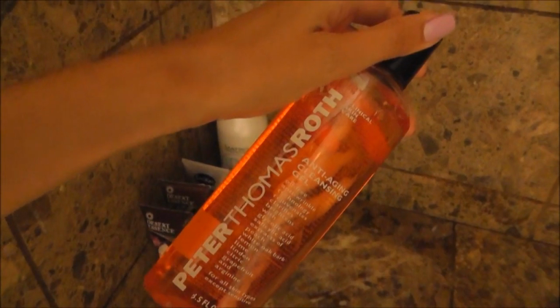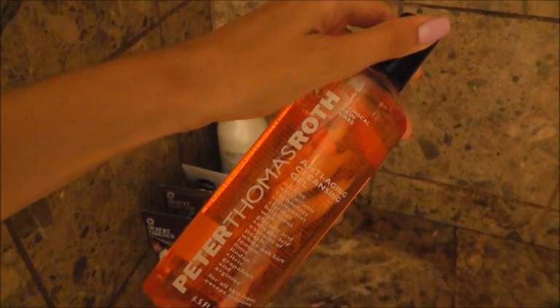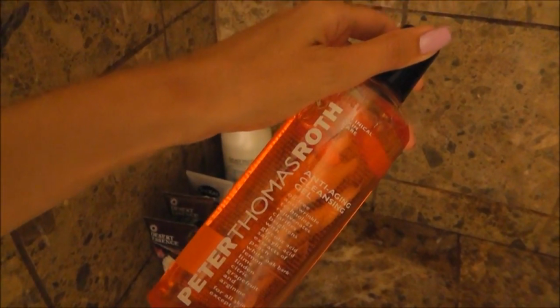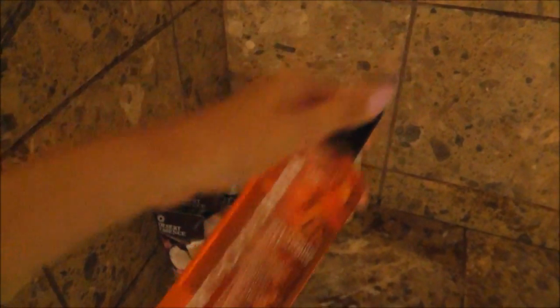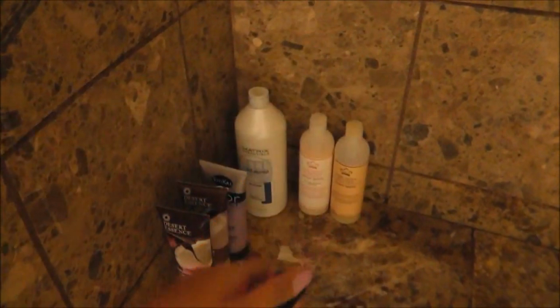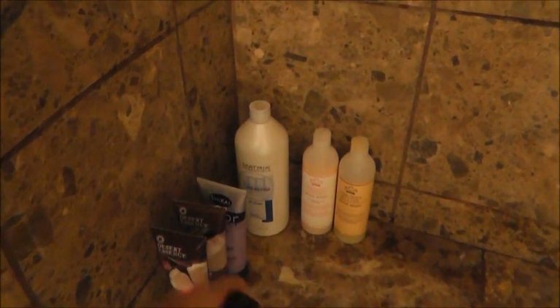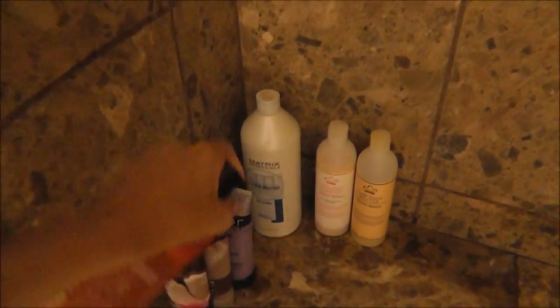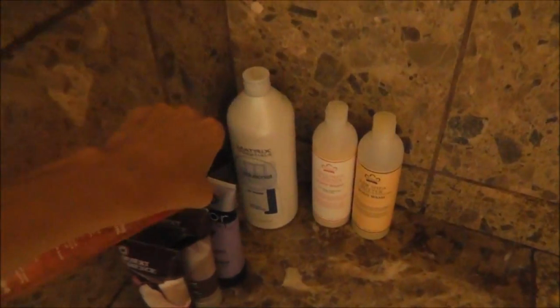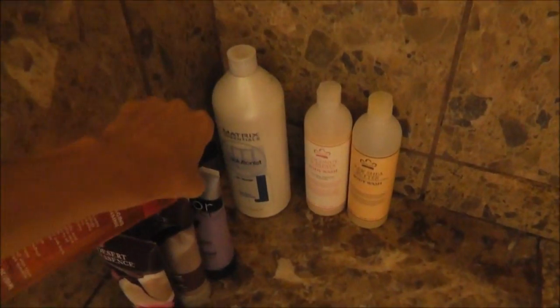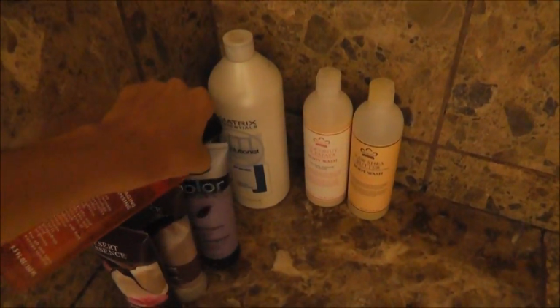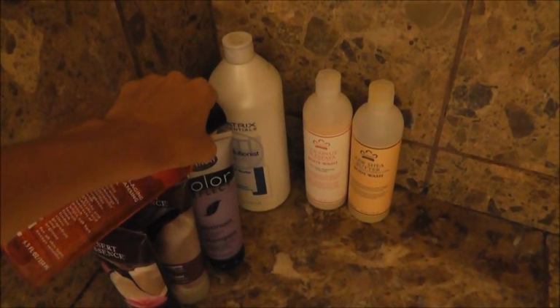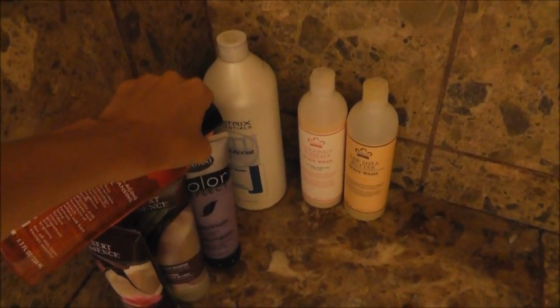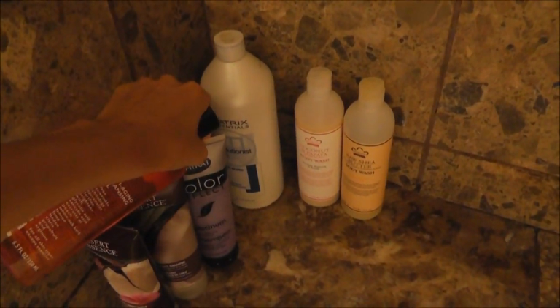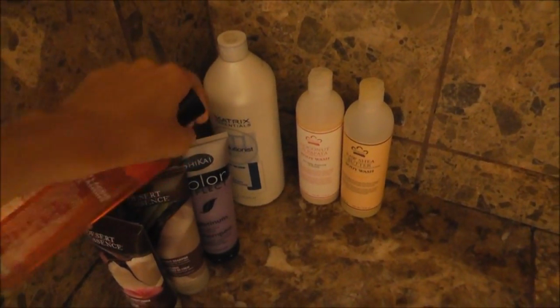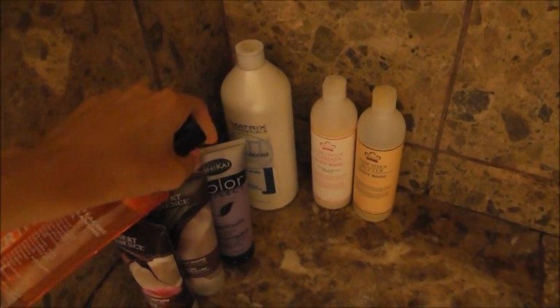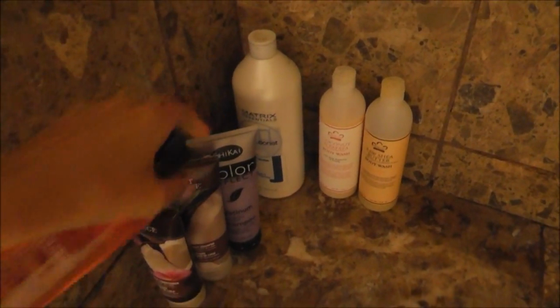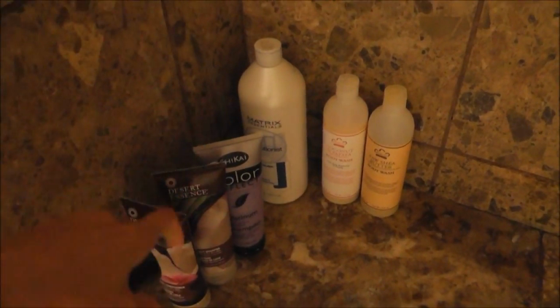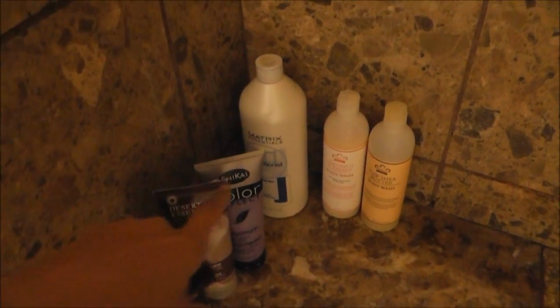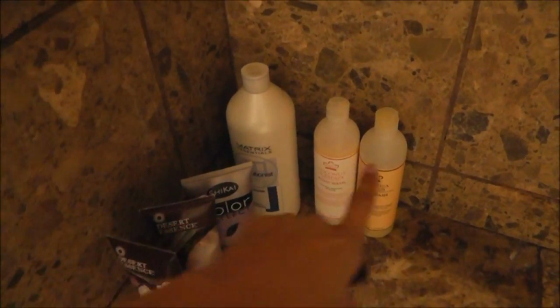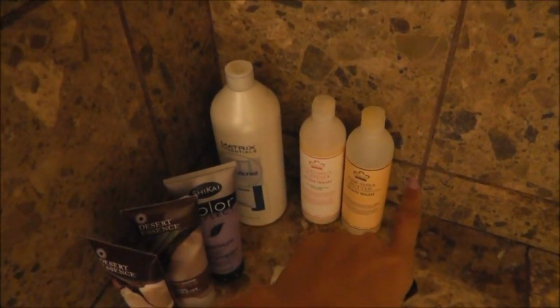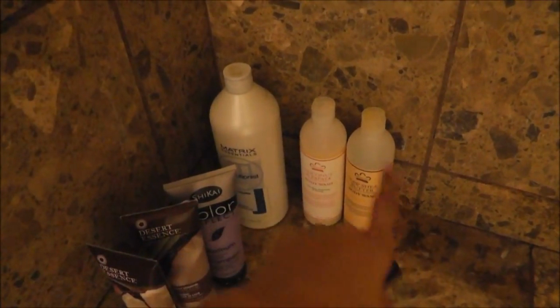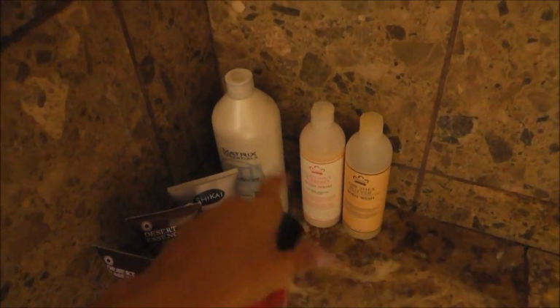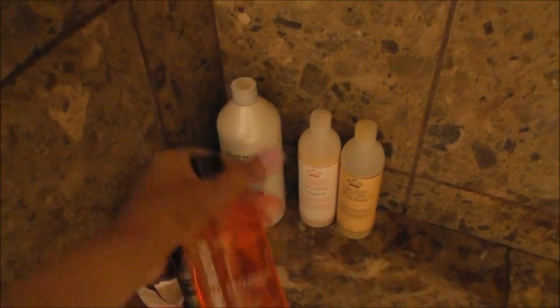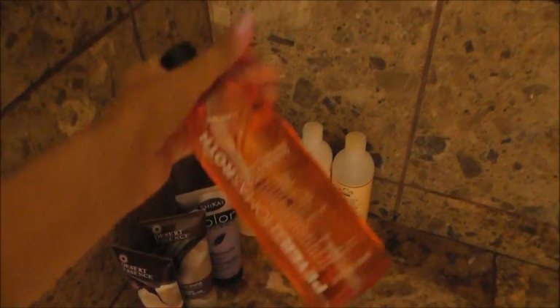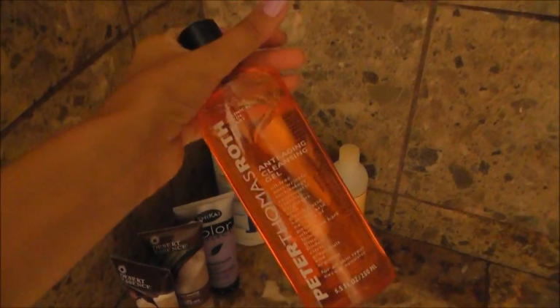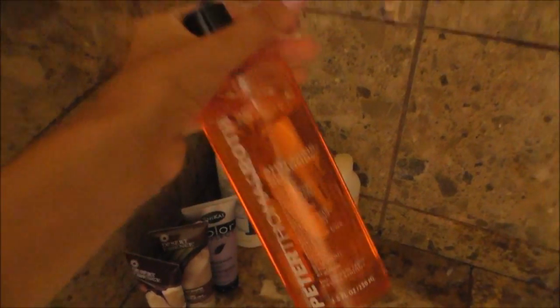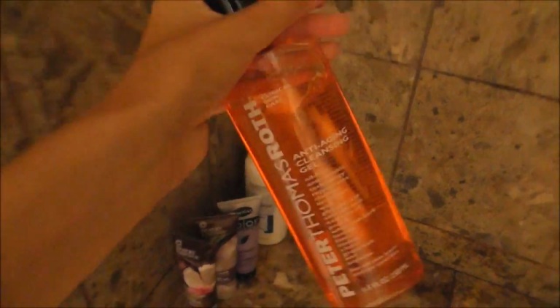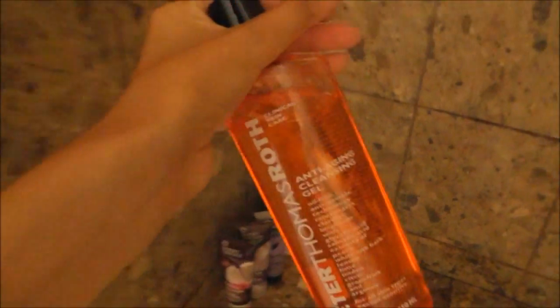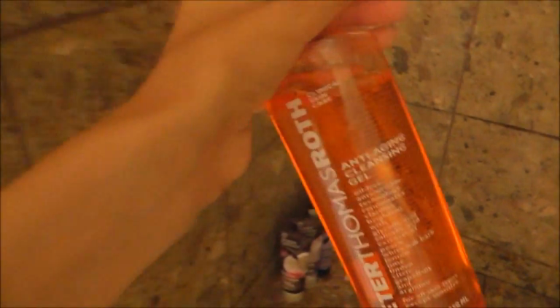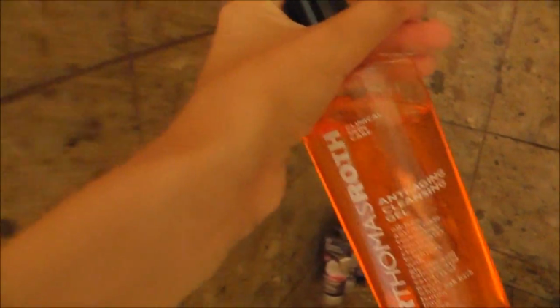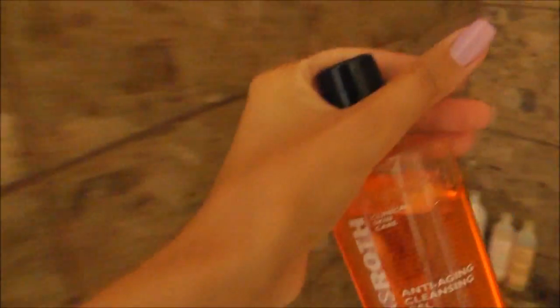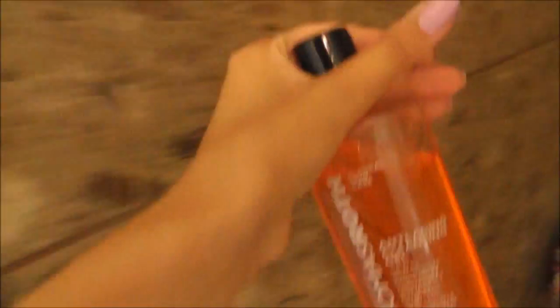Peter Thomas Roth. Perfect. That I'm still using. Those I use. Body wash. Okay, so it looks like this is the only thing in the shower. Perfect.